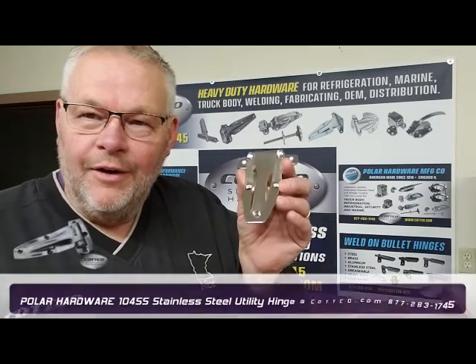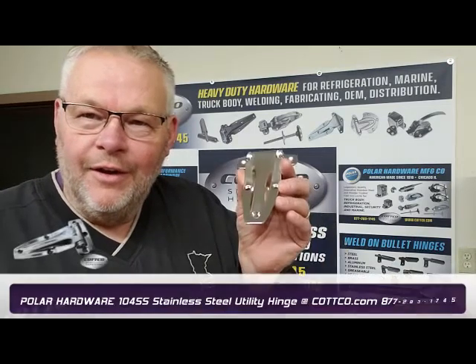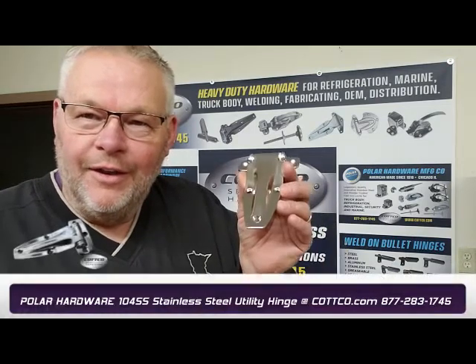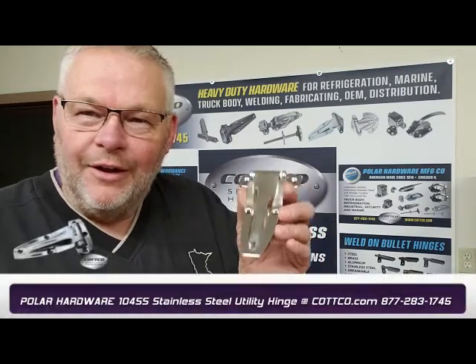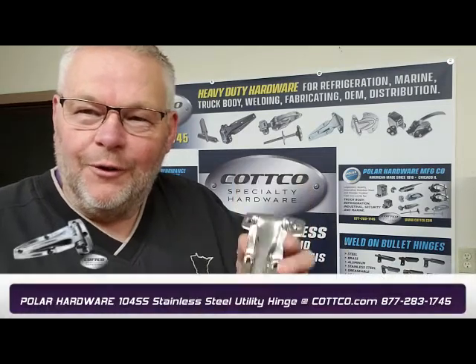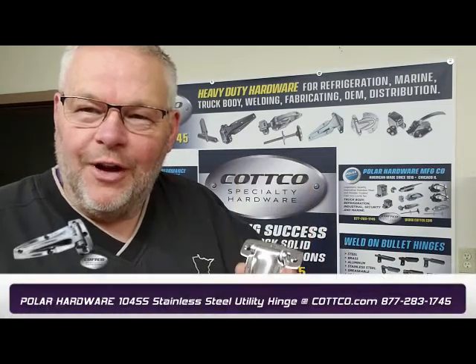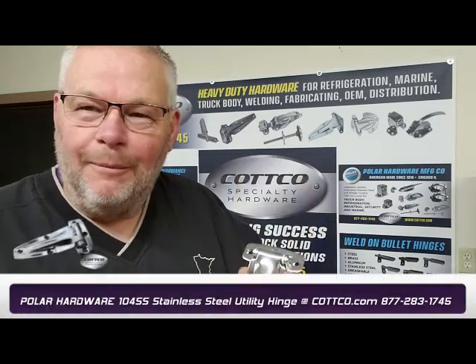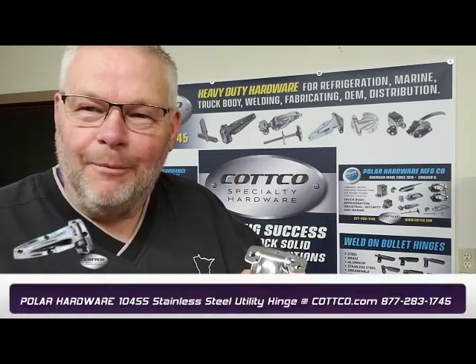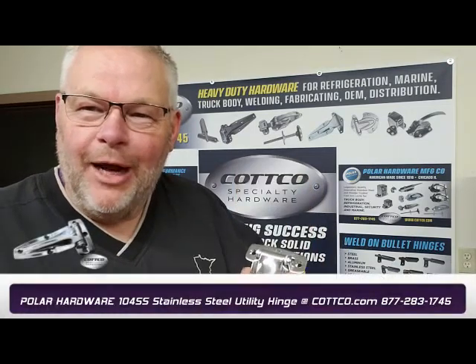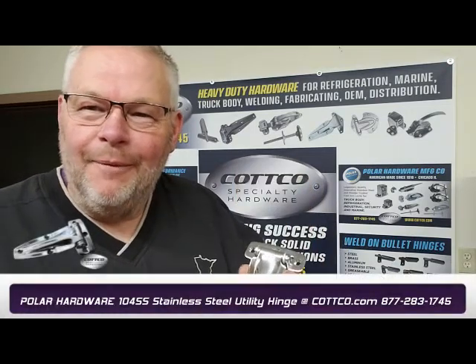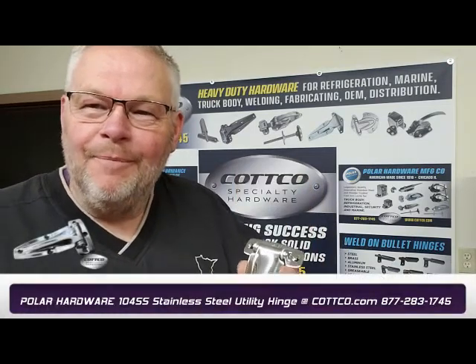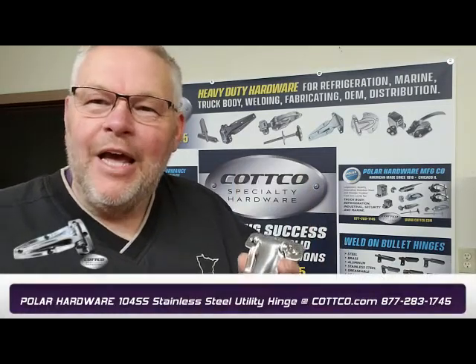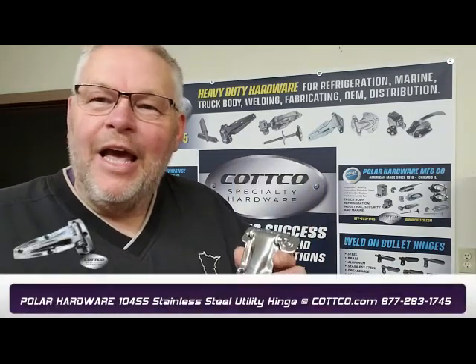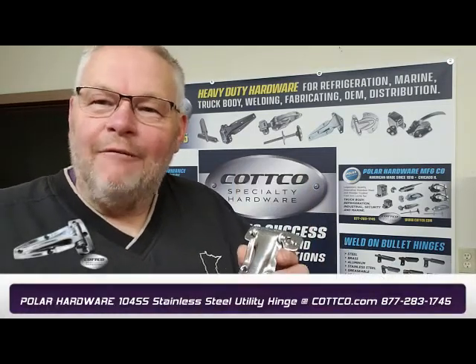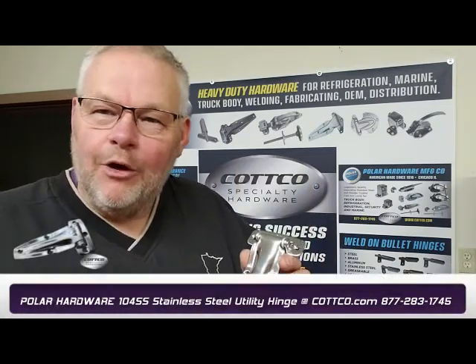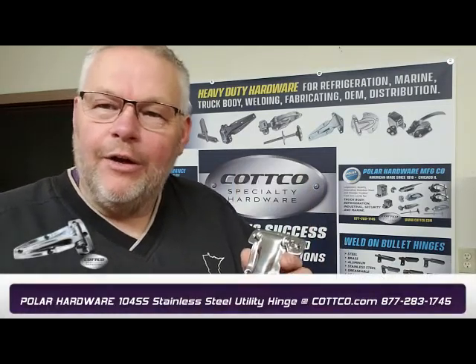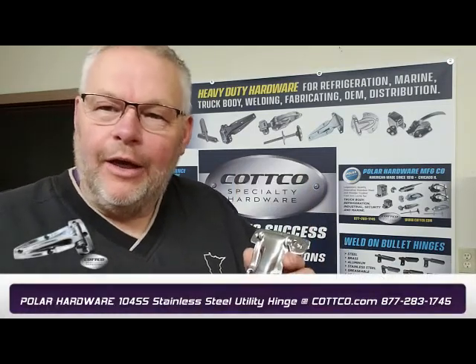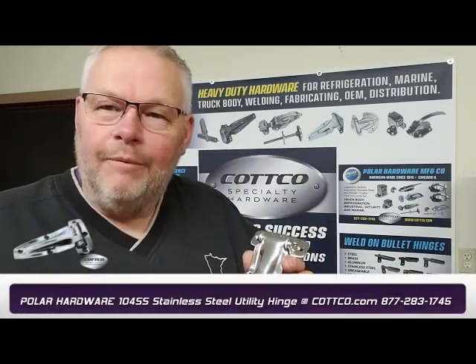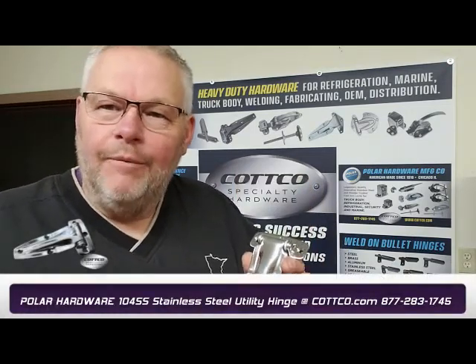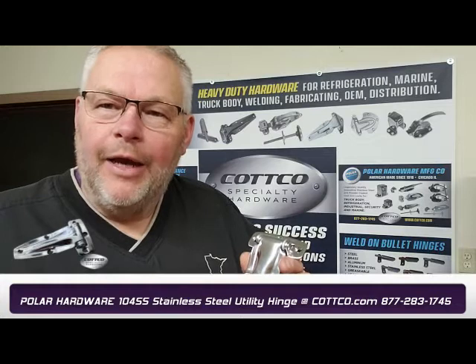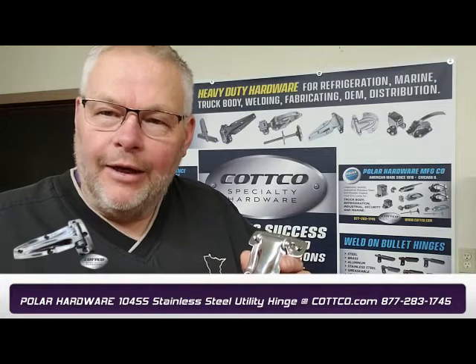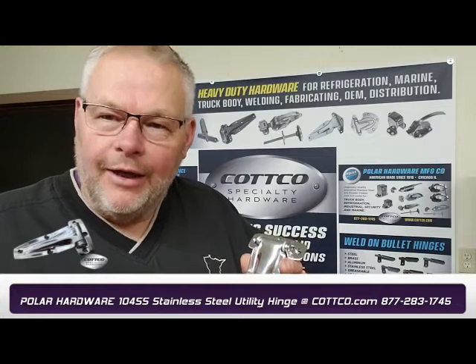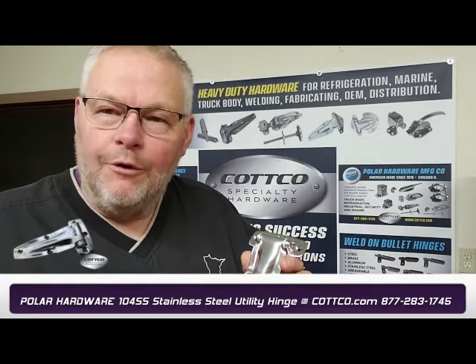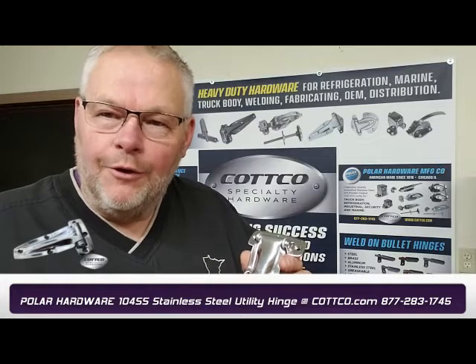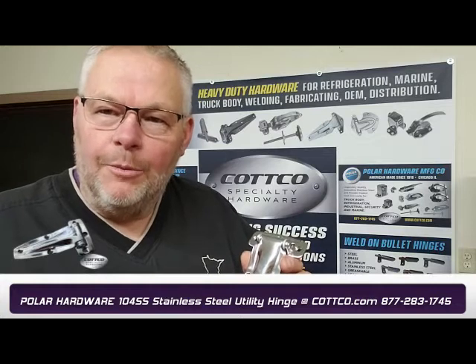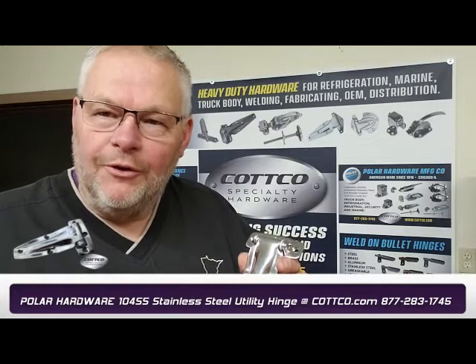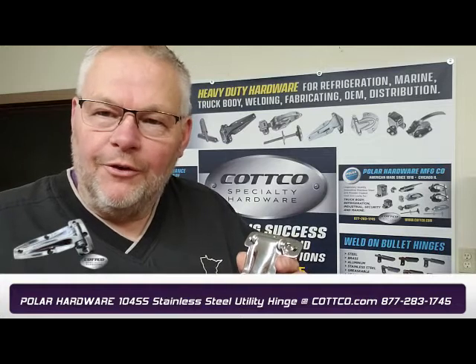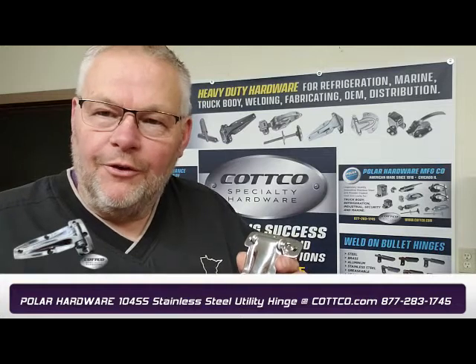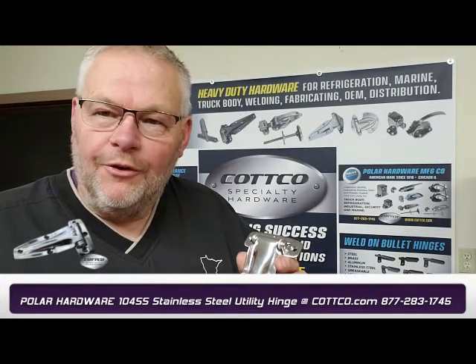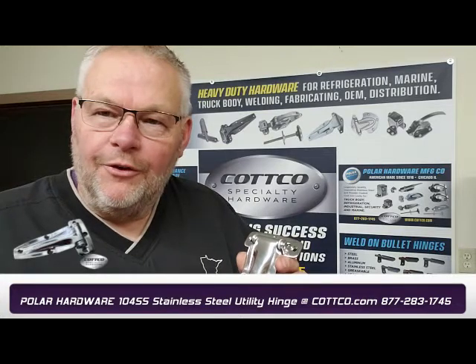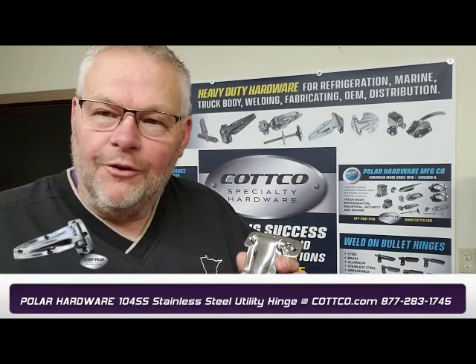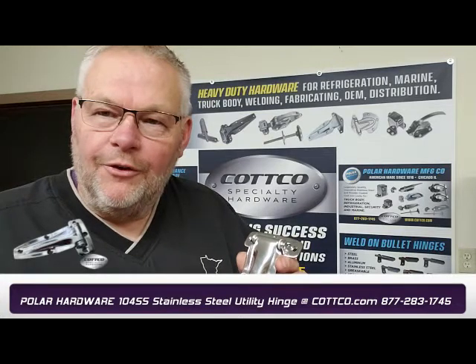Thanks for stopping by. Have a great day, and thank you for your business. Bye-bye.